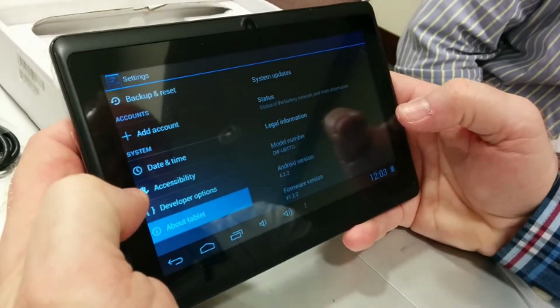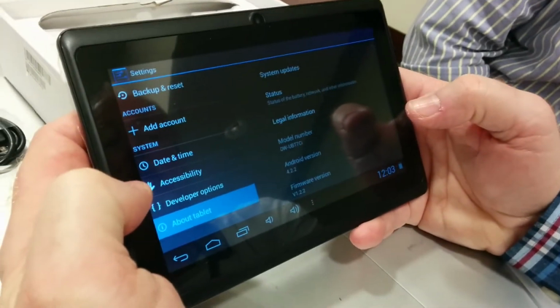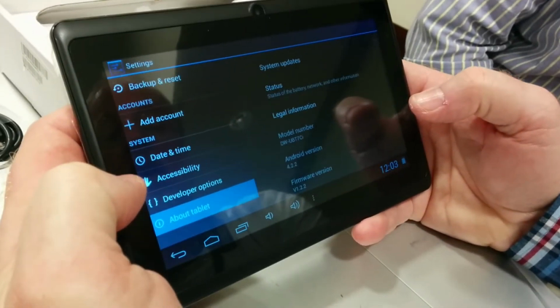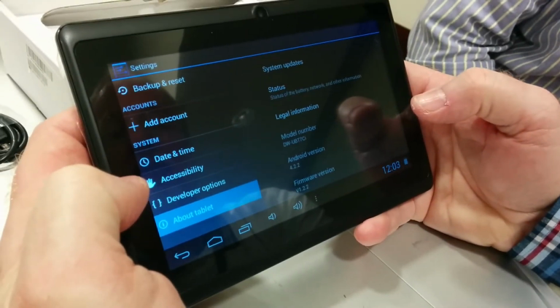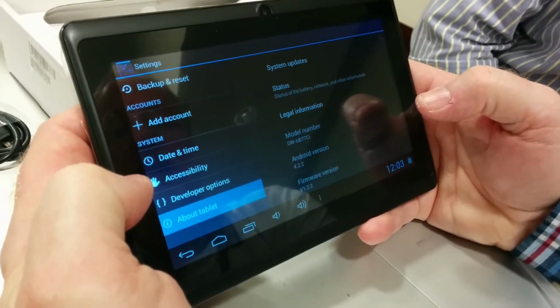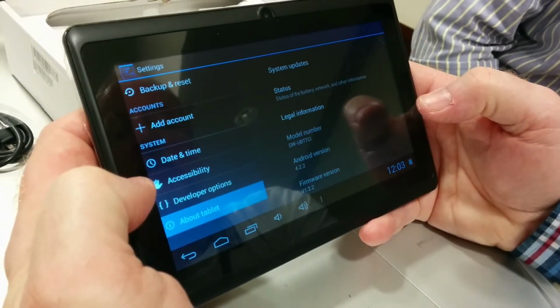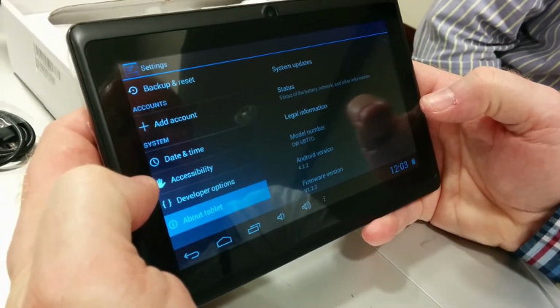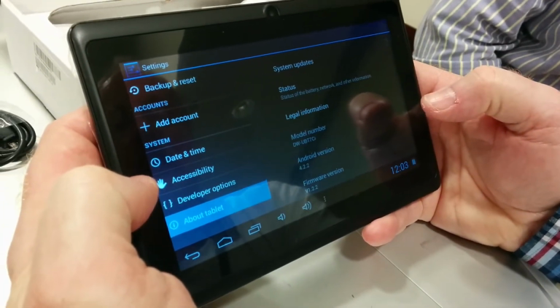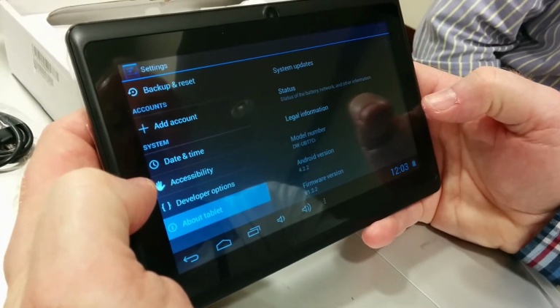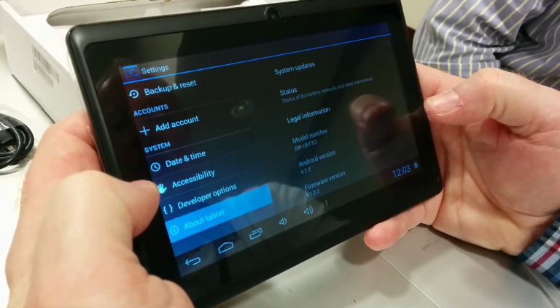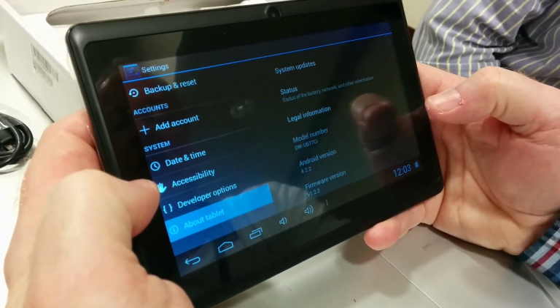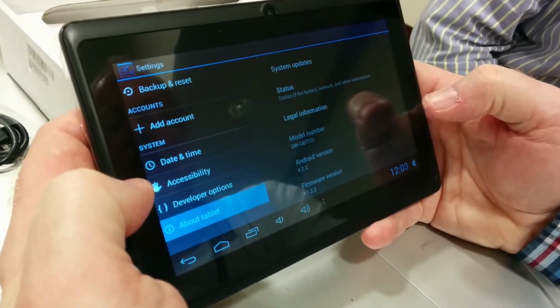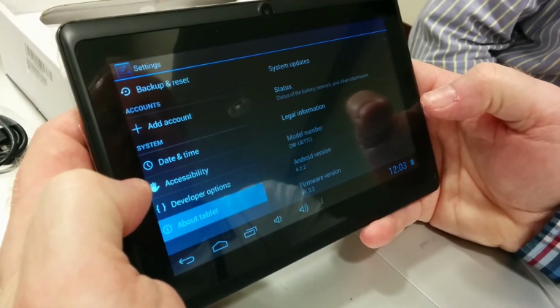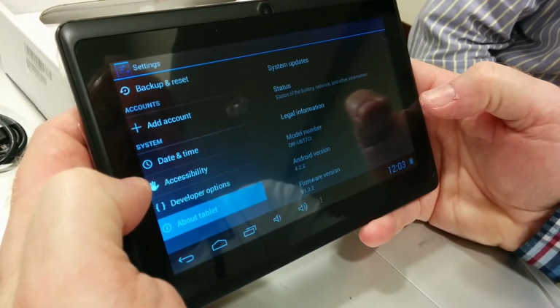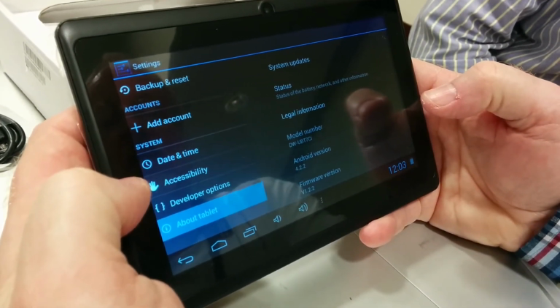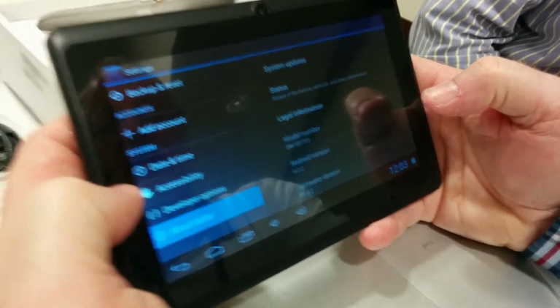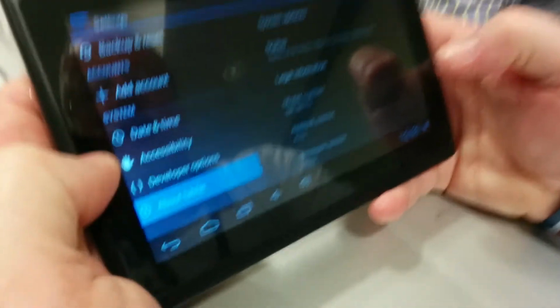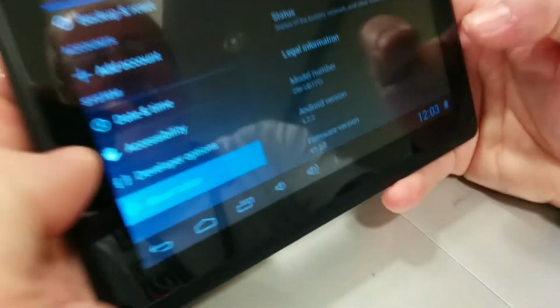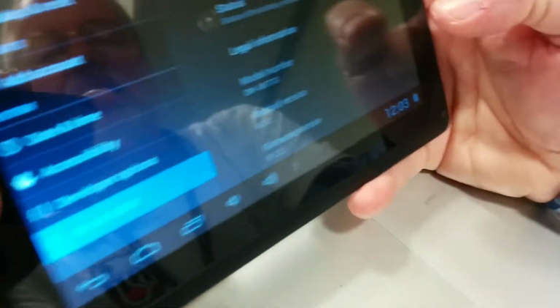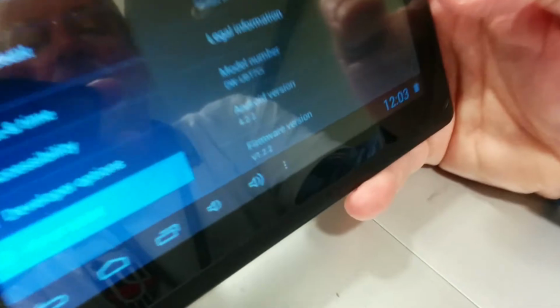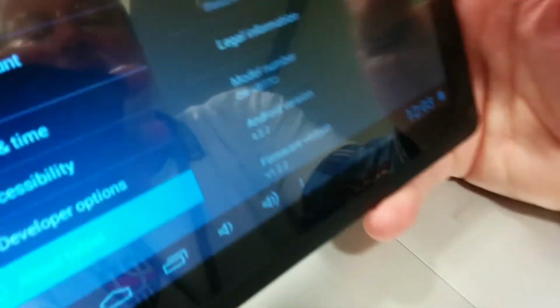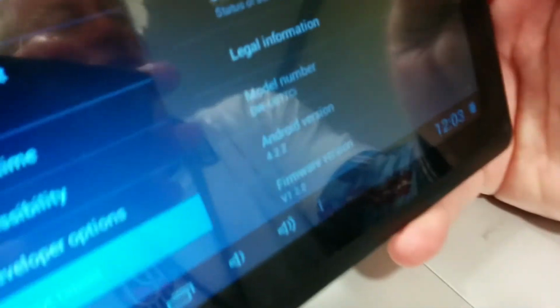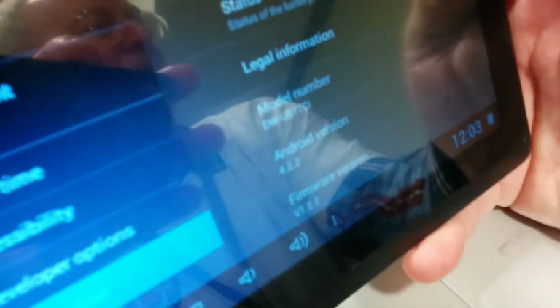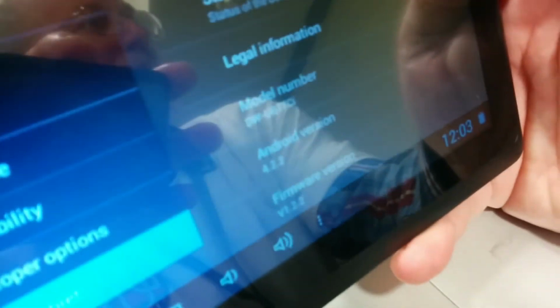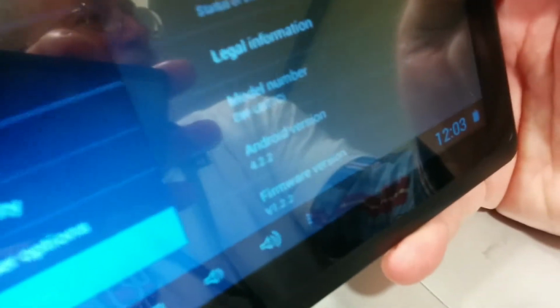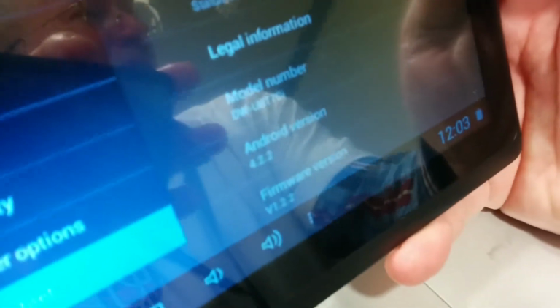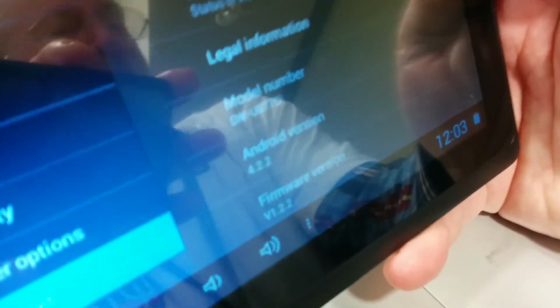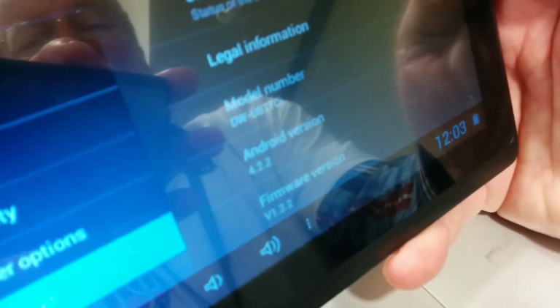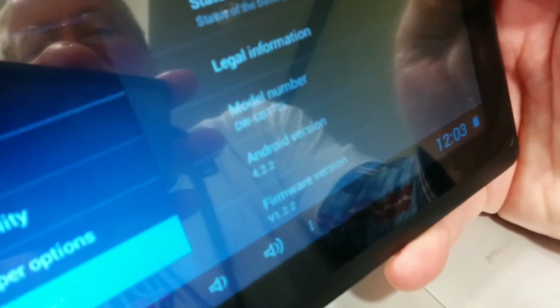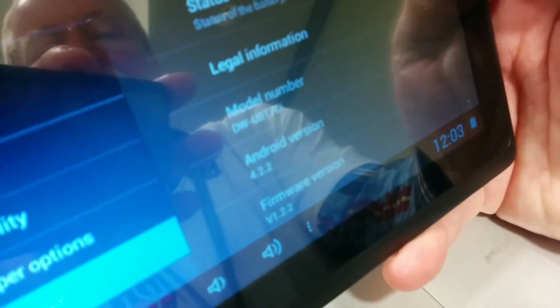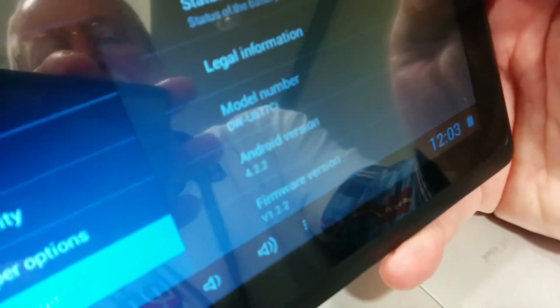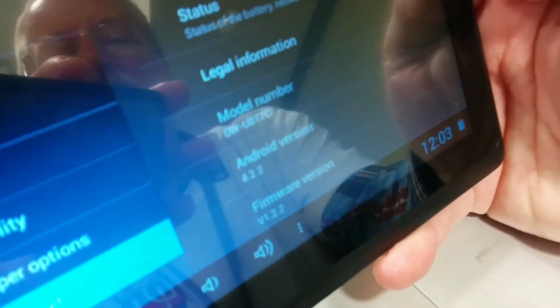Whoa — Jelly Bean! Son of a gun! That's great news. That is awesome news.